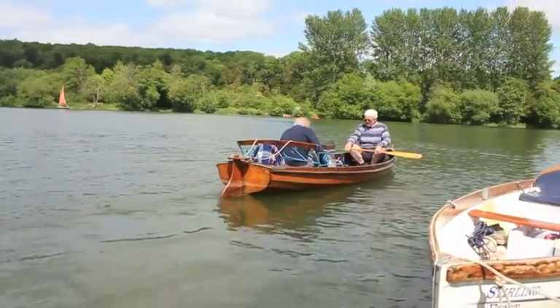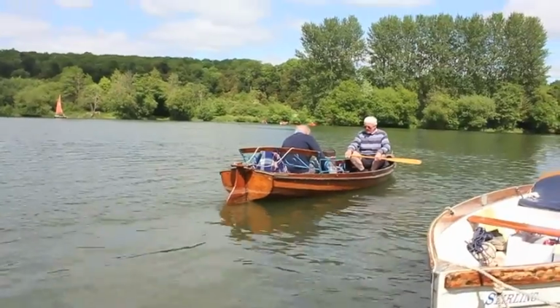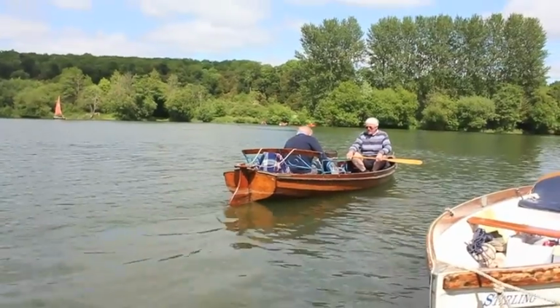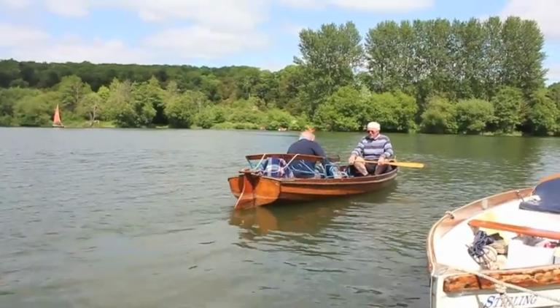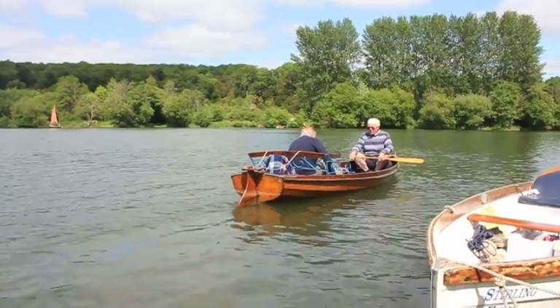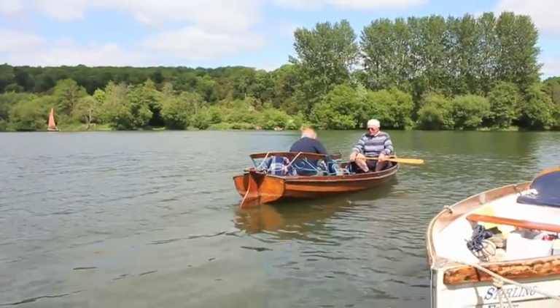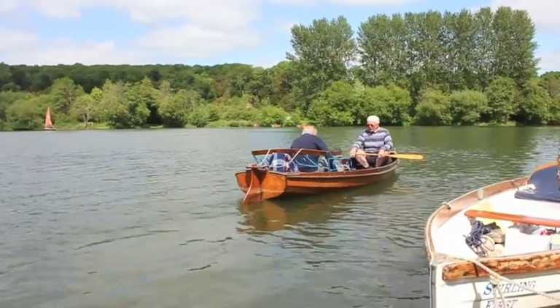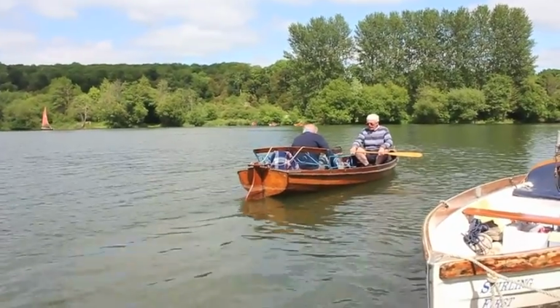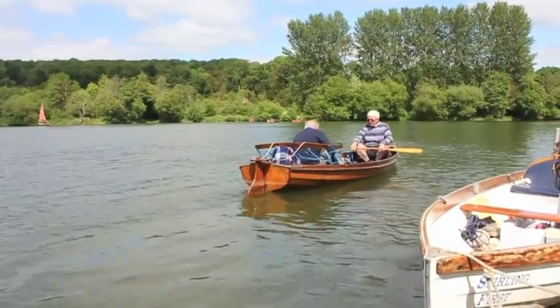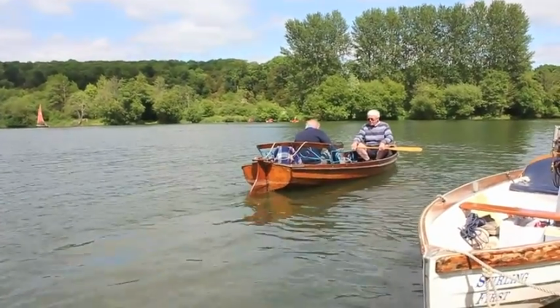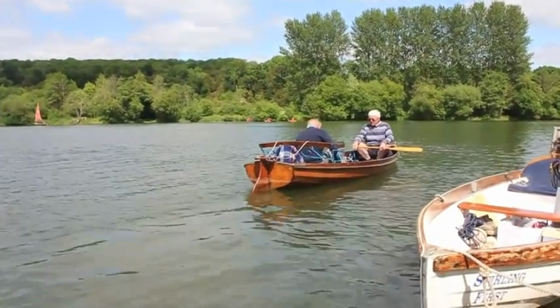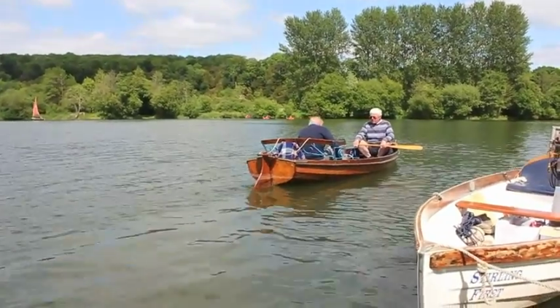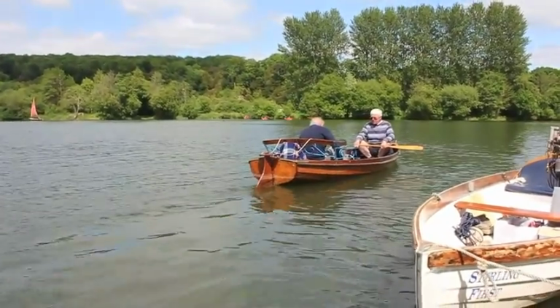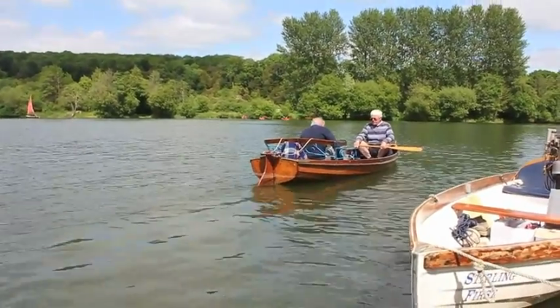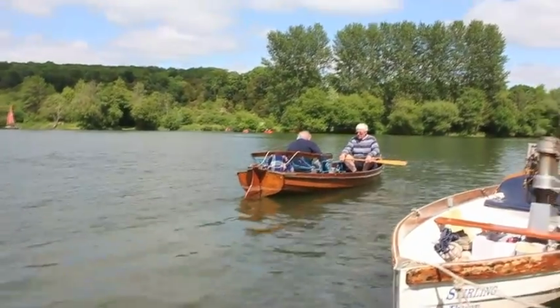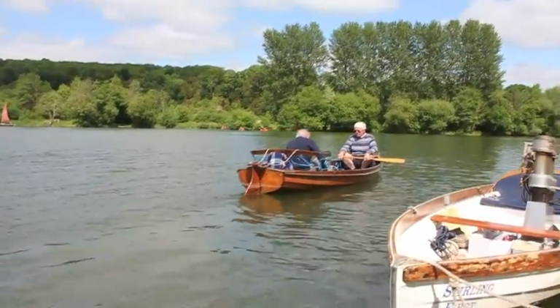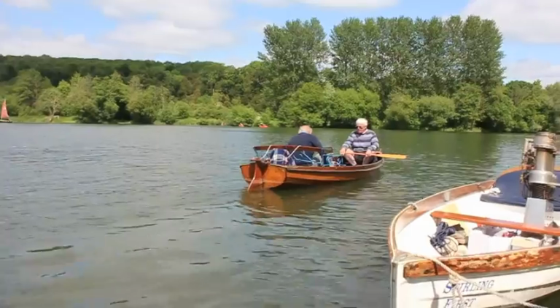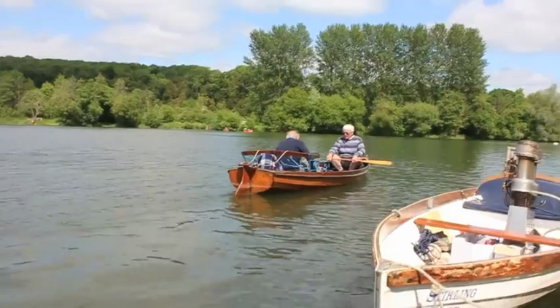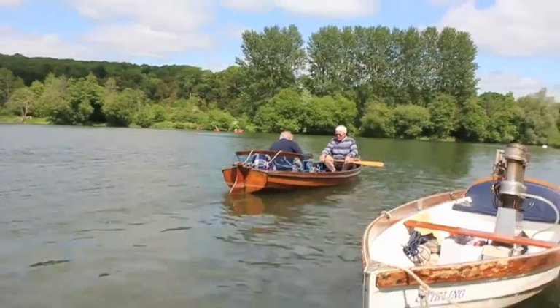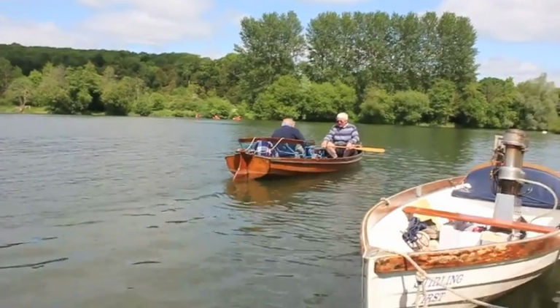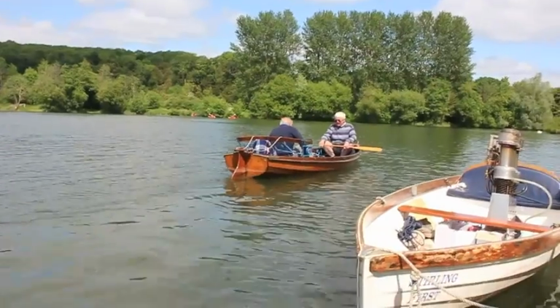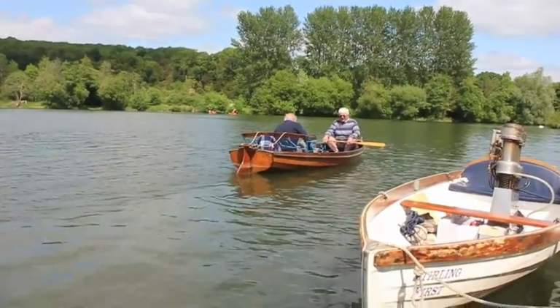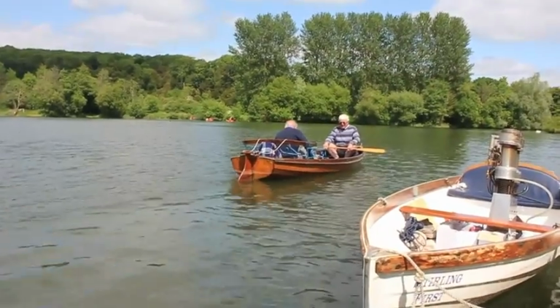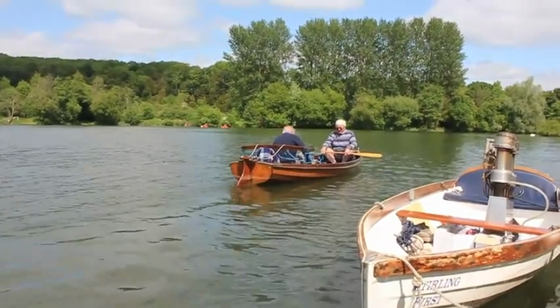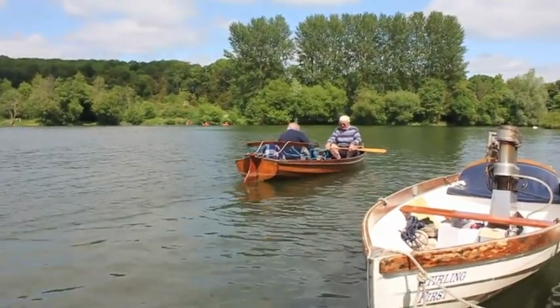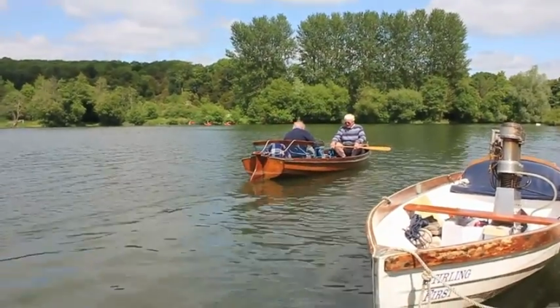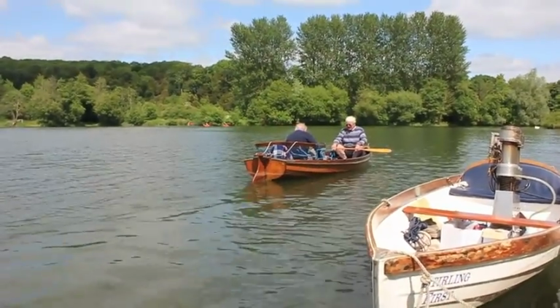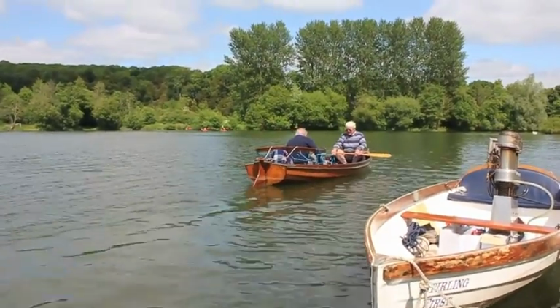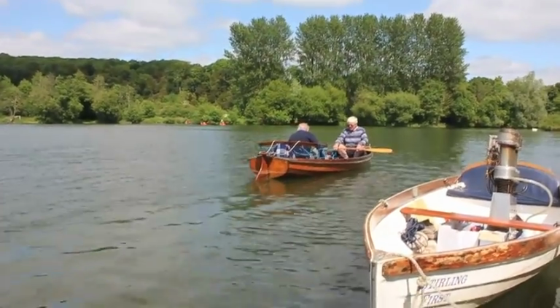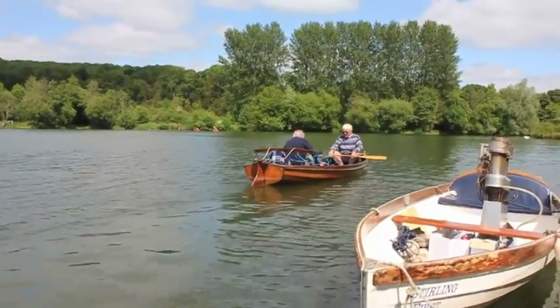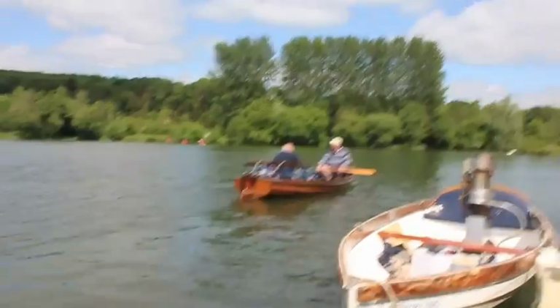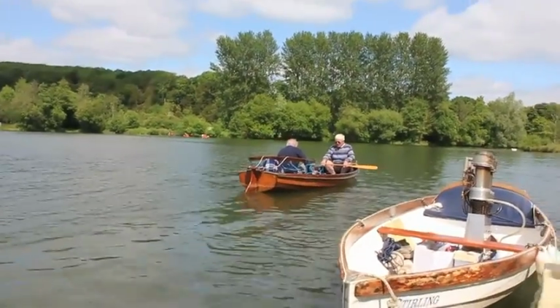Stand still. Stand still. Where's he going? He's going out in his boat. It's working.